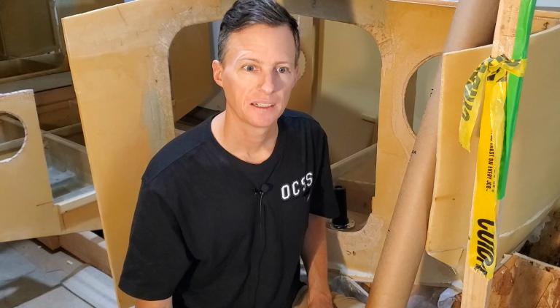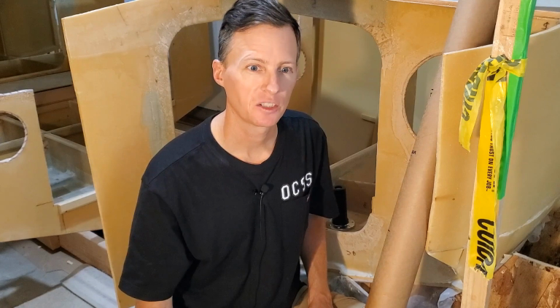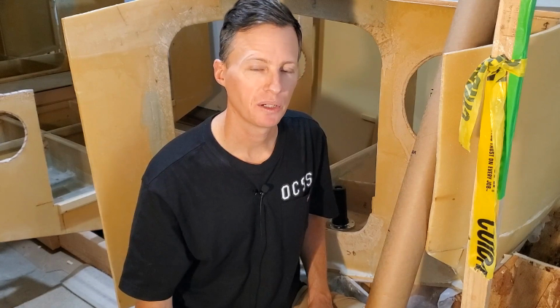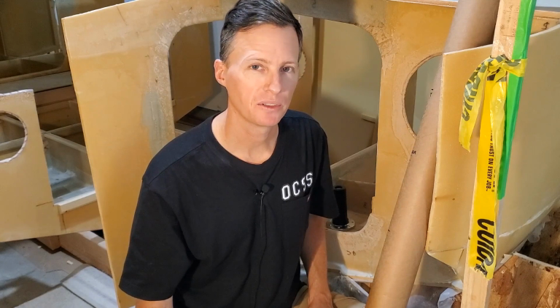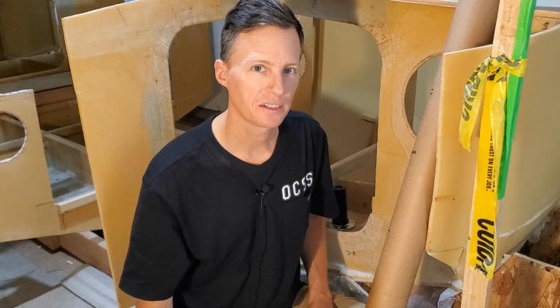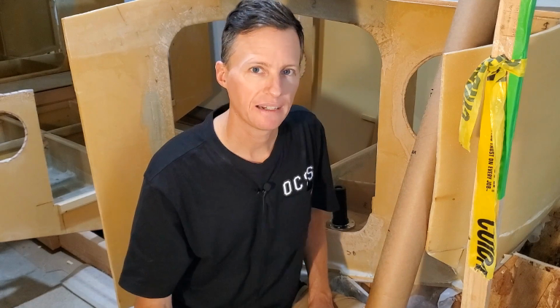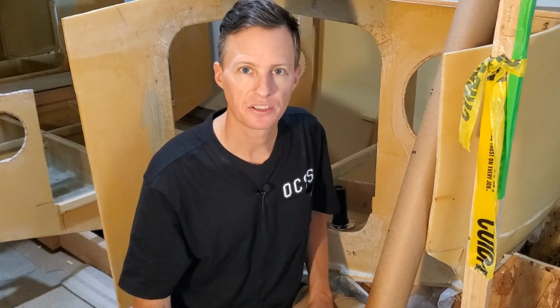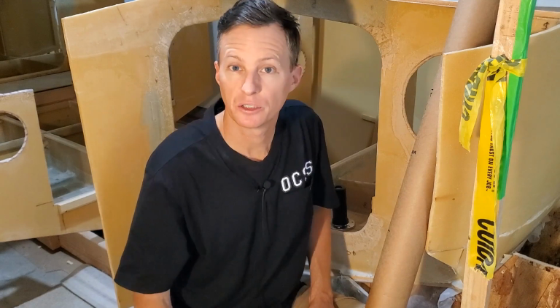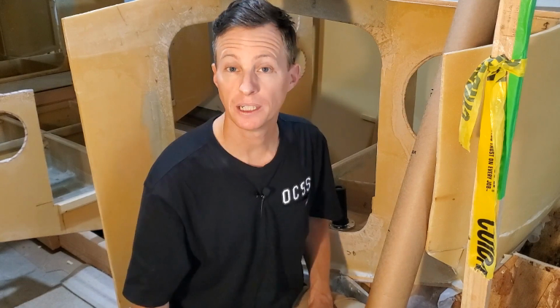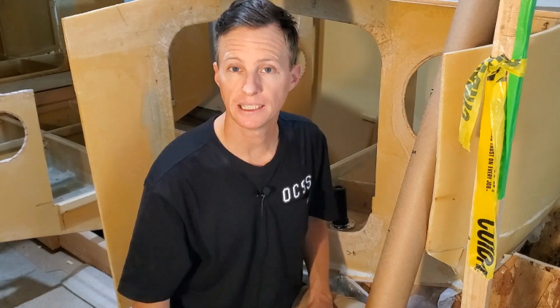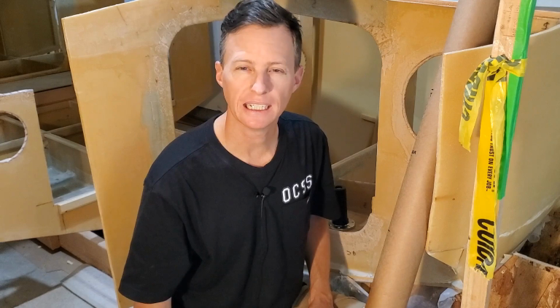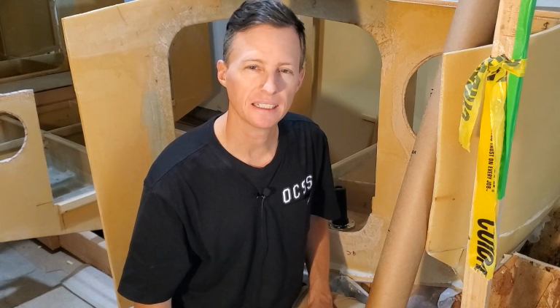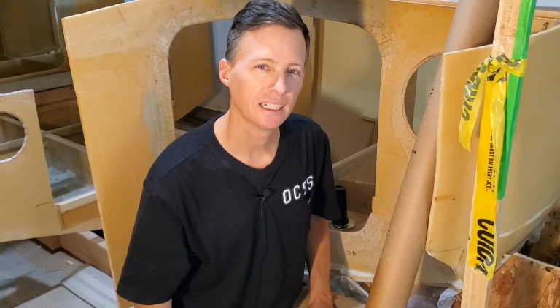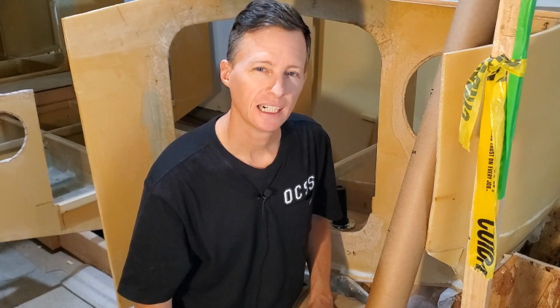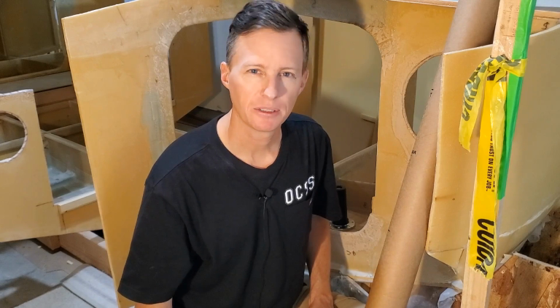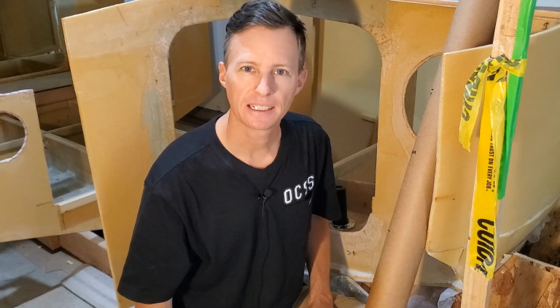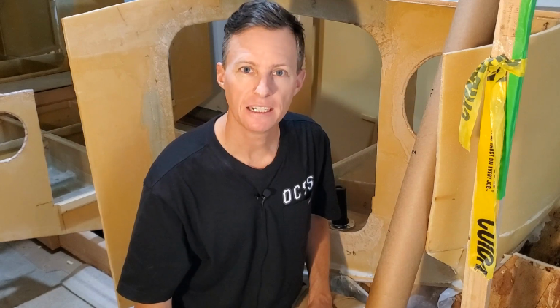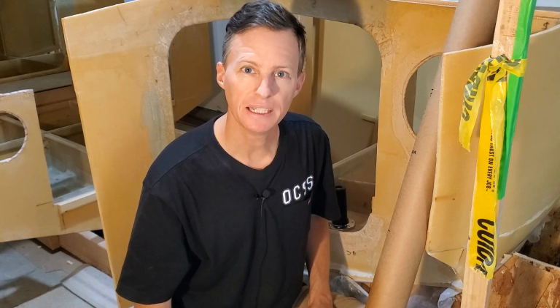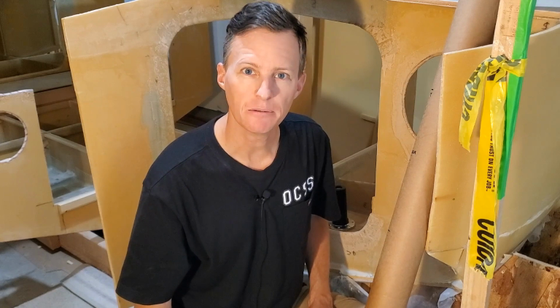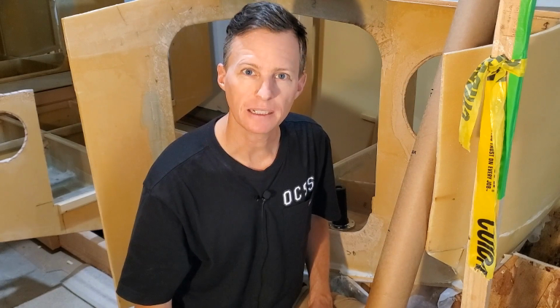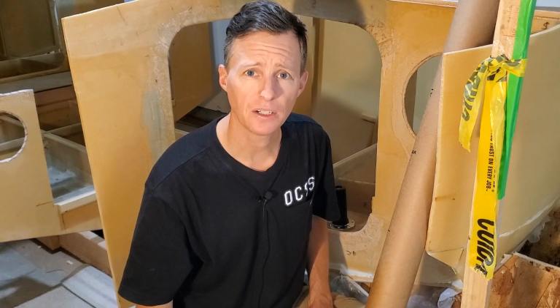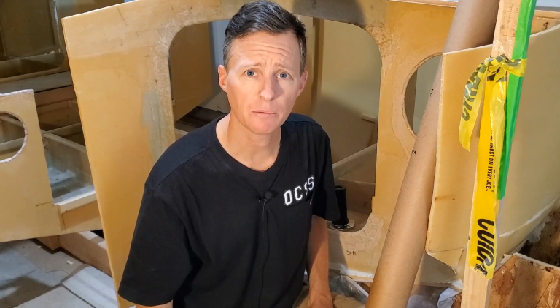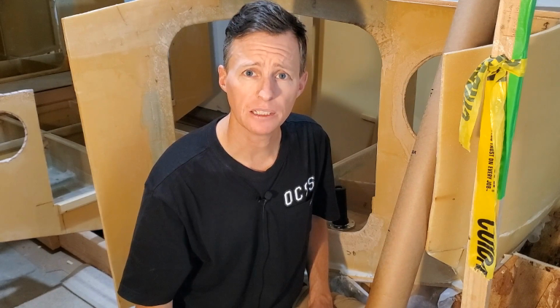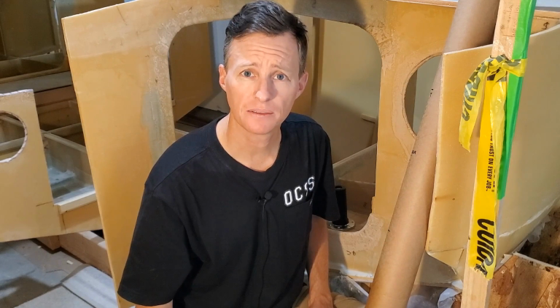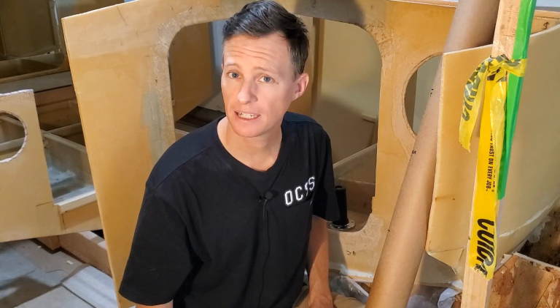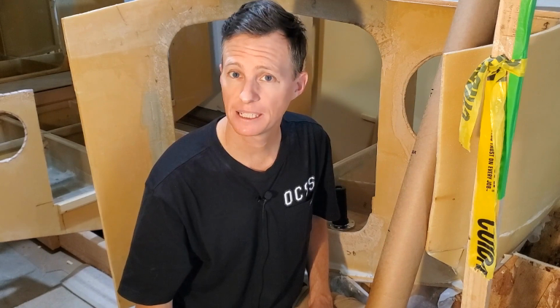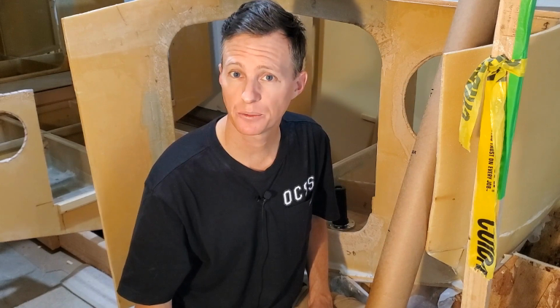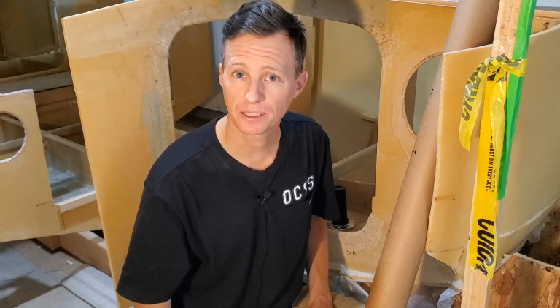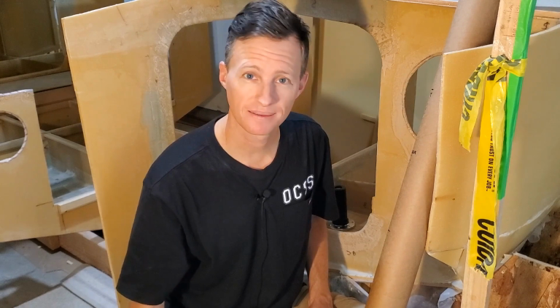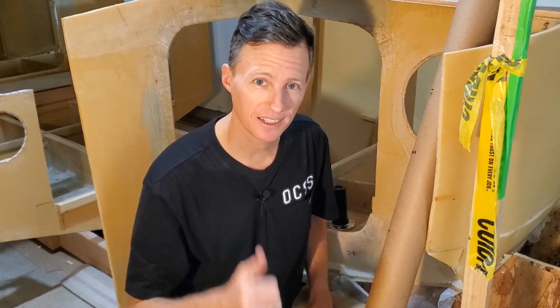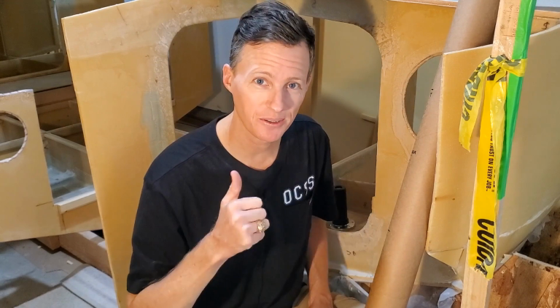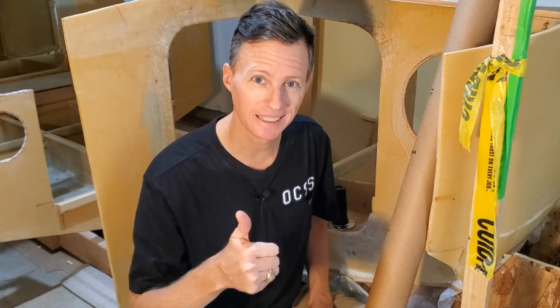This boat doesn't have a single one and I'd really like to keep it that way. All right, well time to get to work. Let's do it.